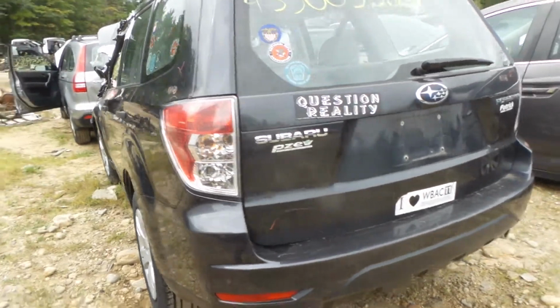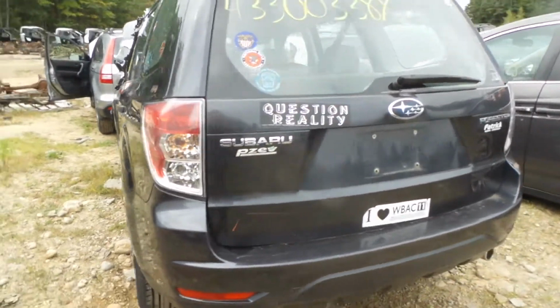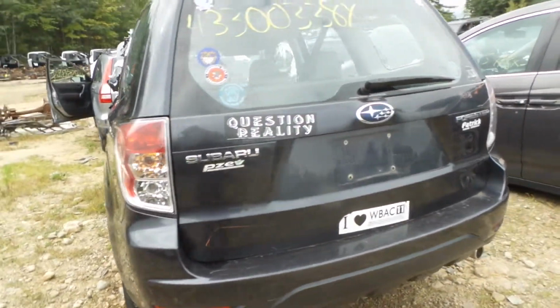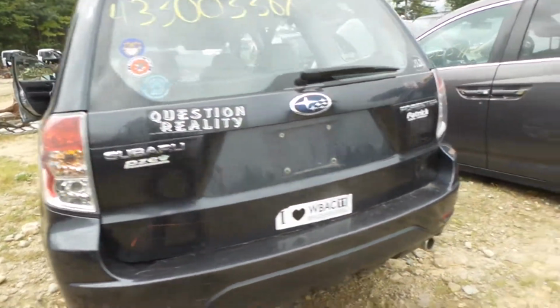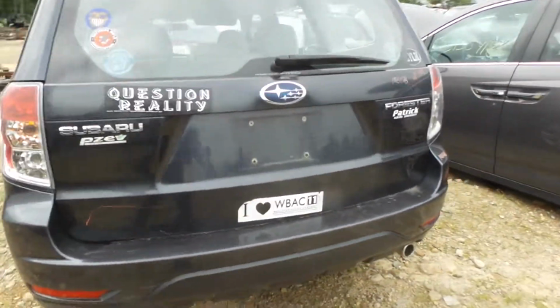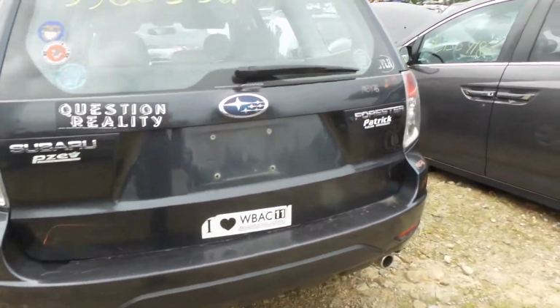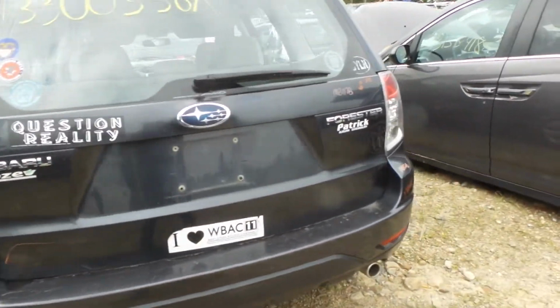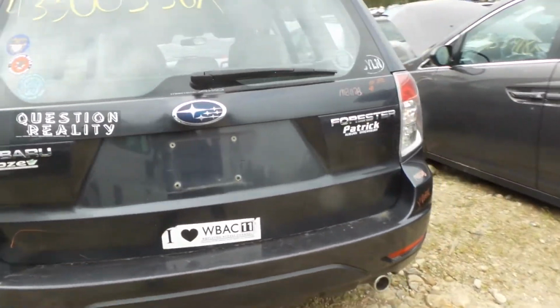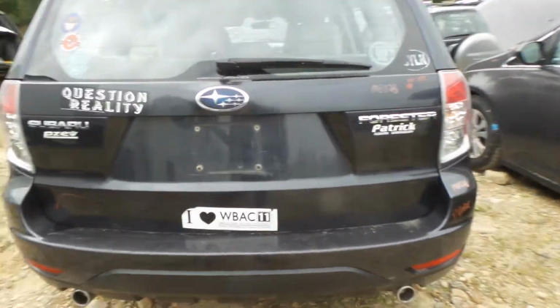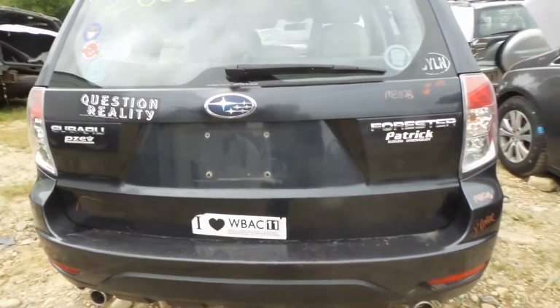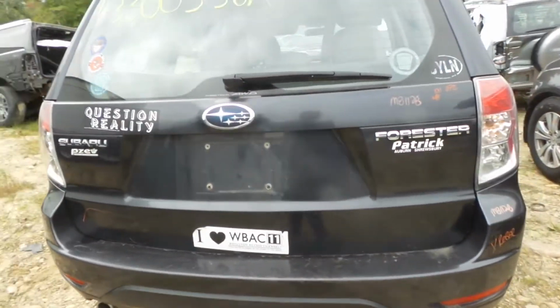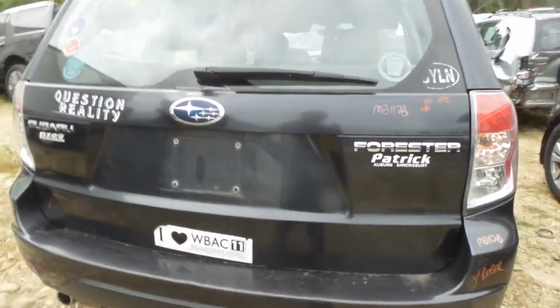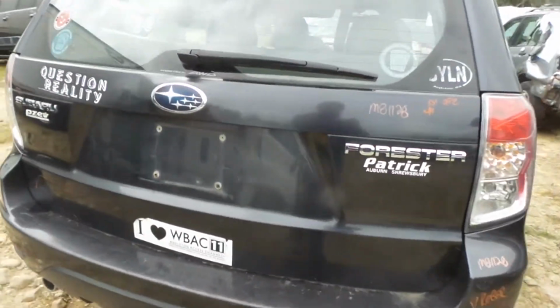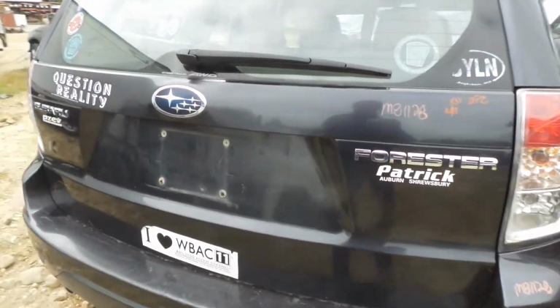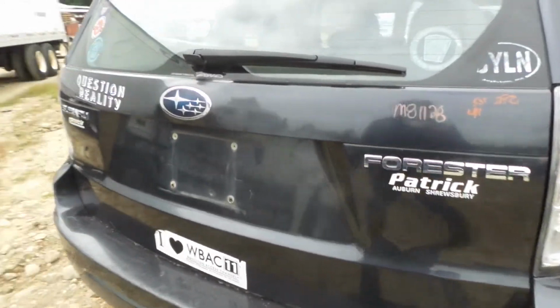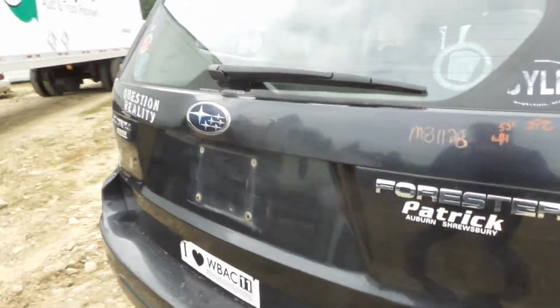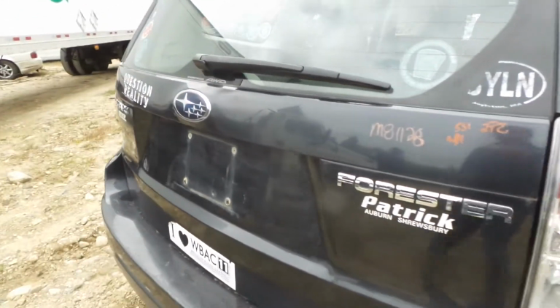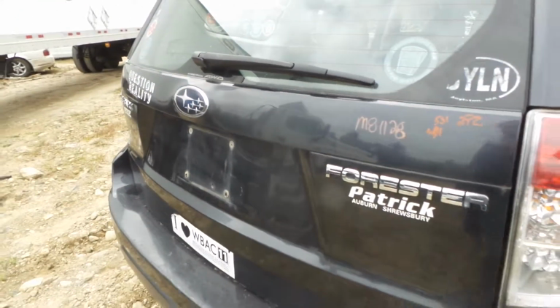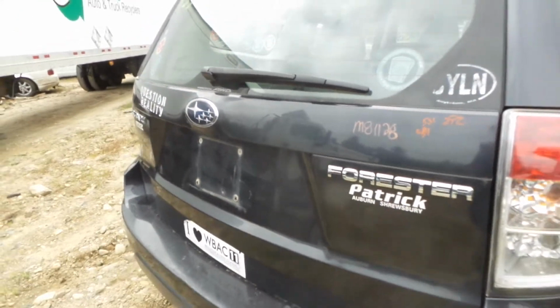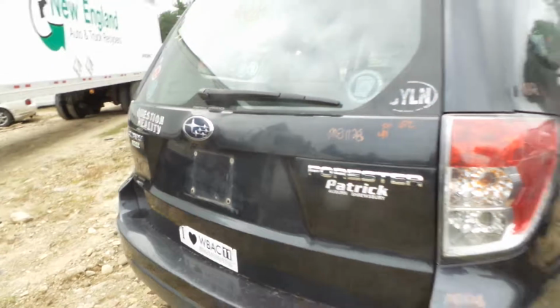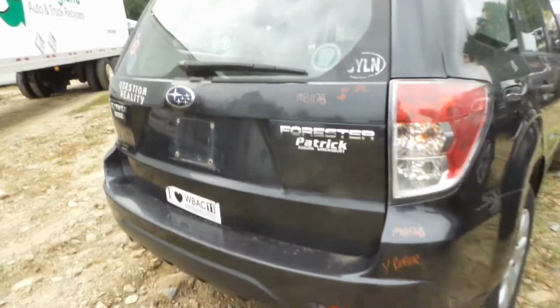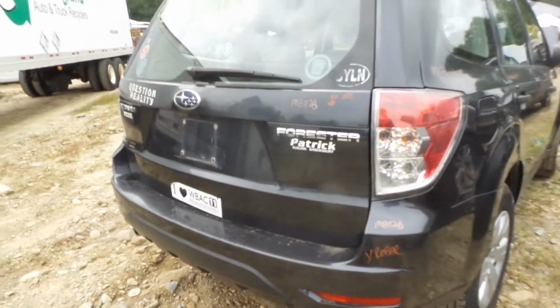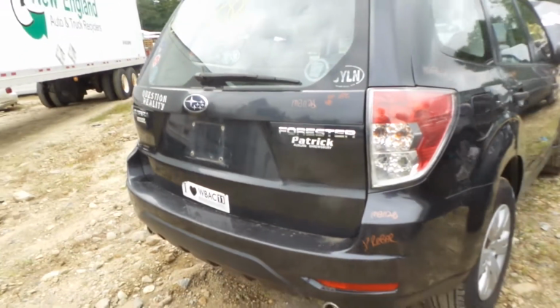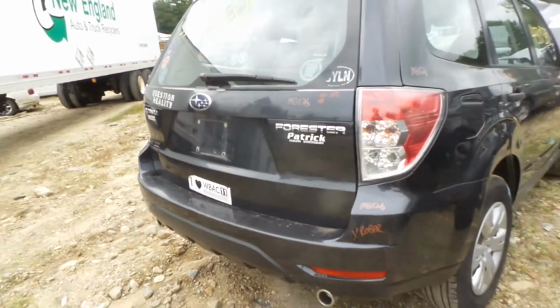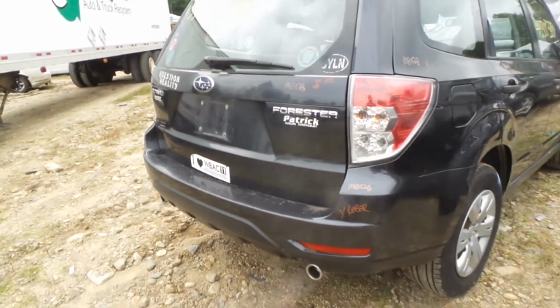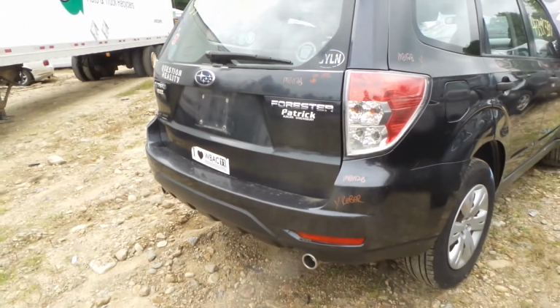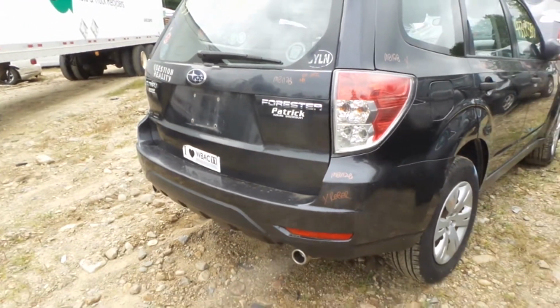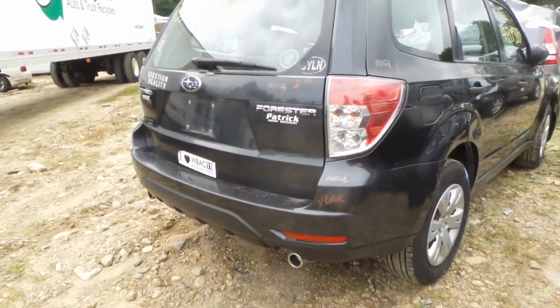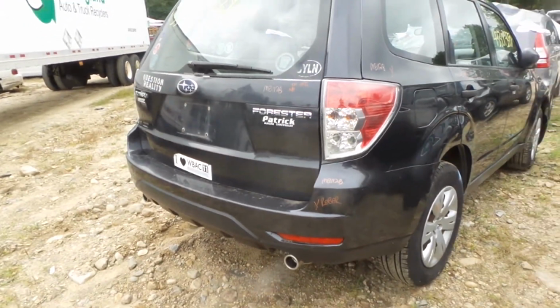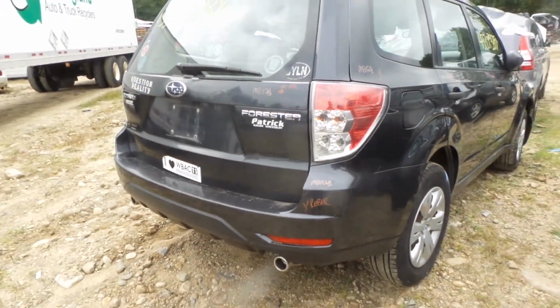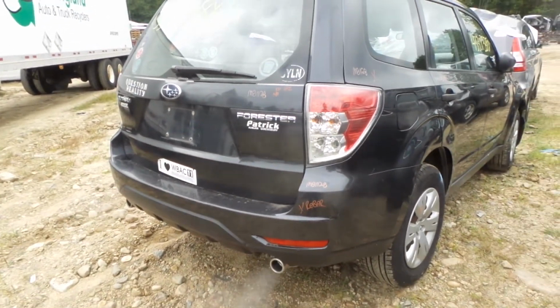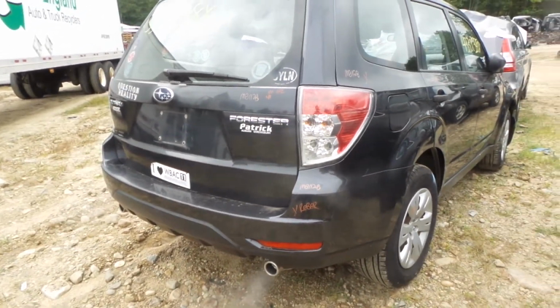Two good tail lights, a good lid that does have a couple small pings, comes with the hinges. Rear bumper is good for the rebar.